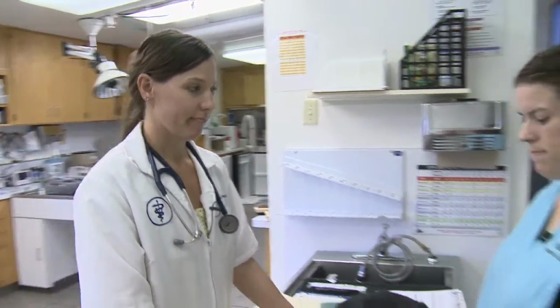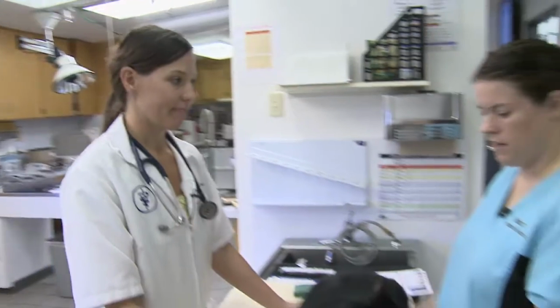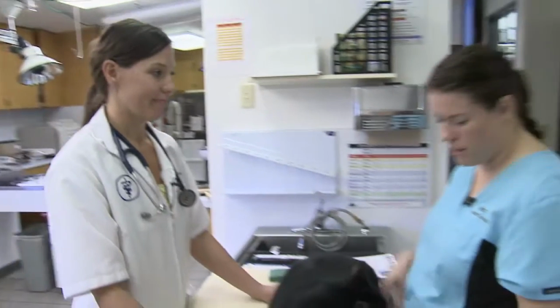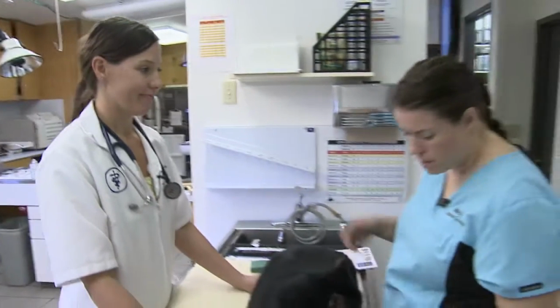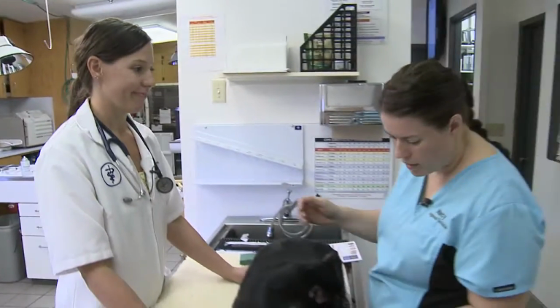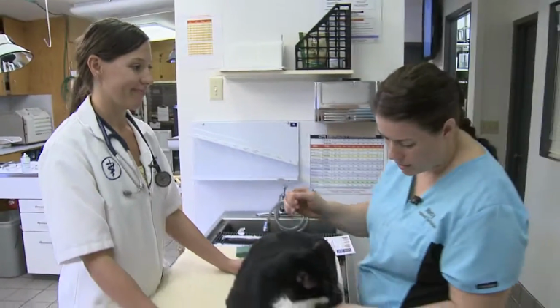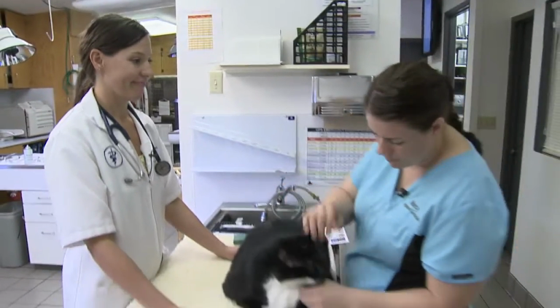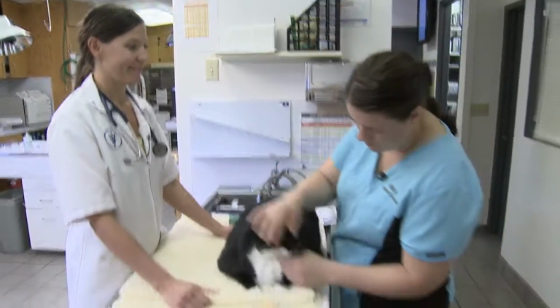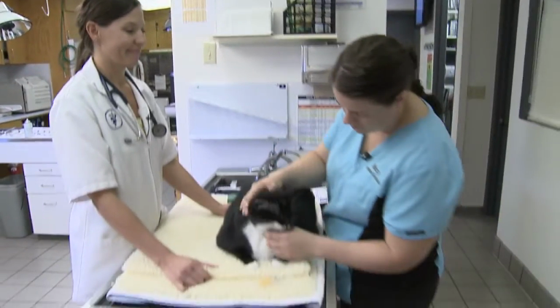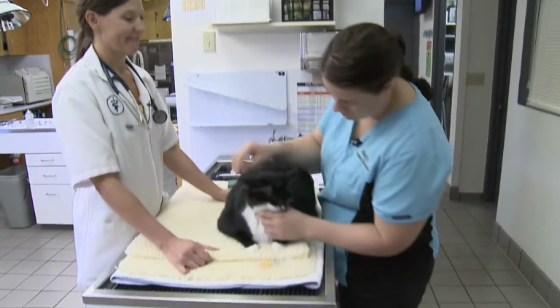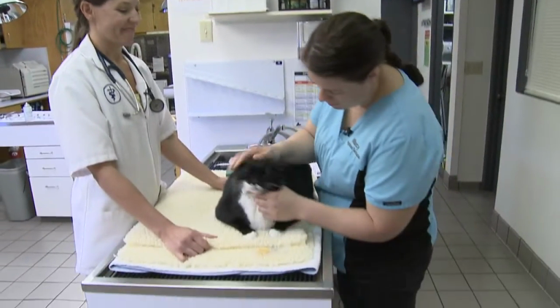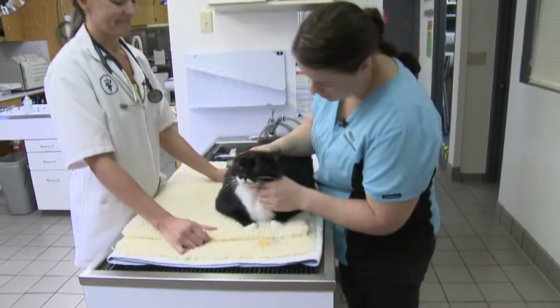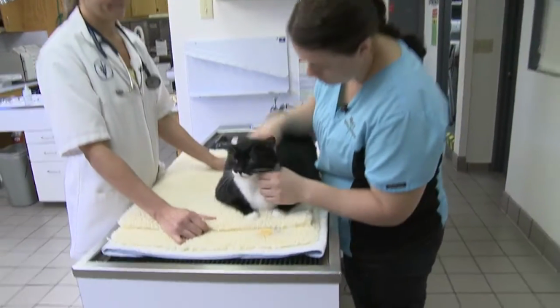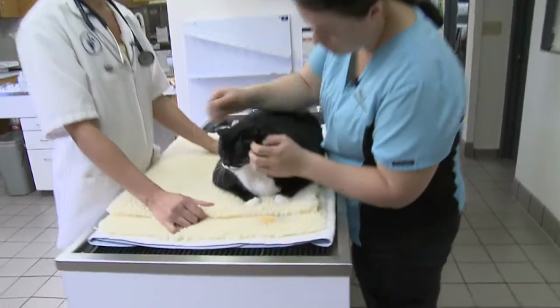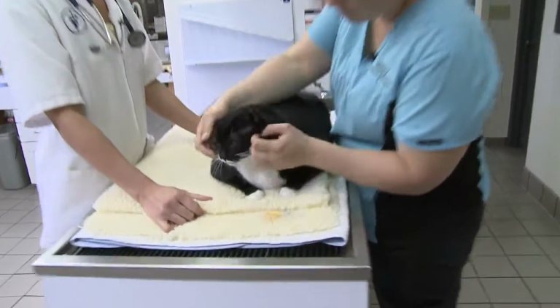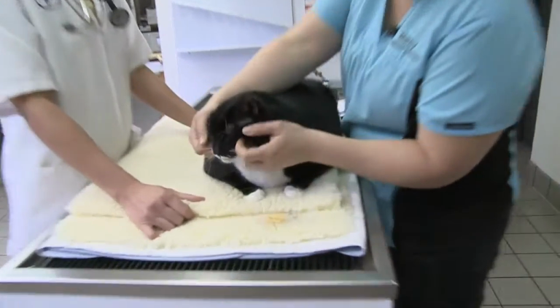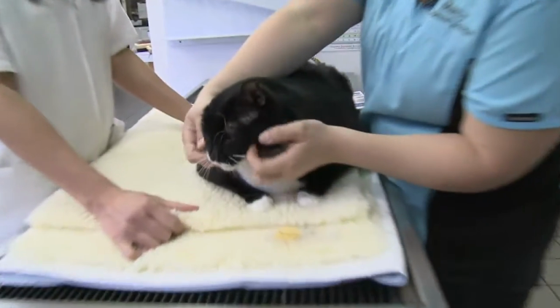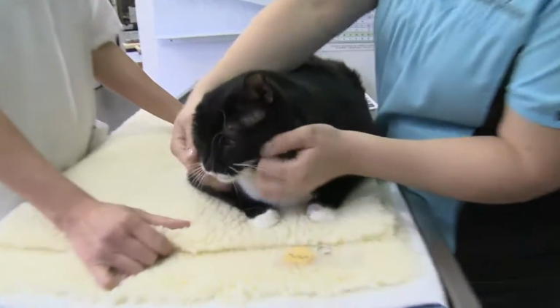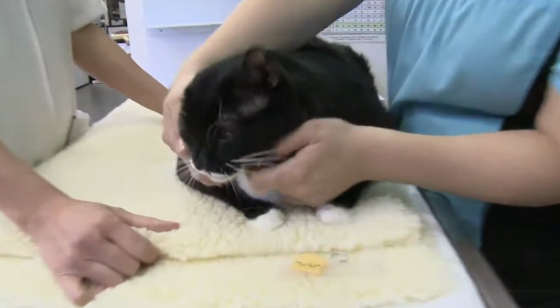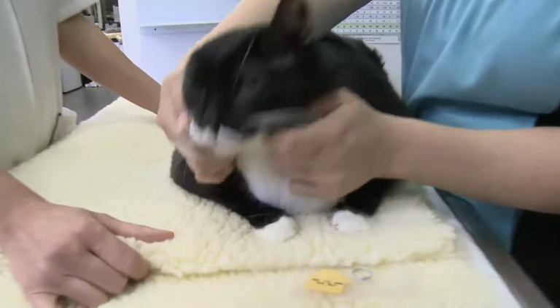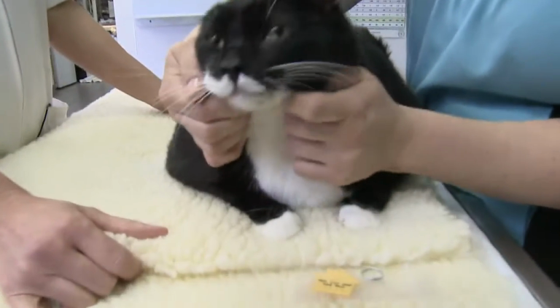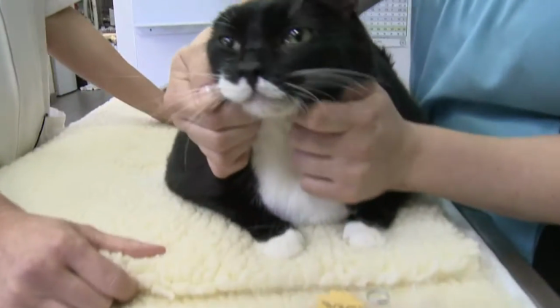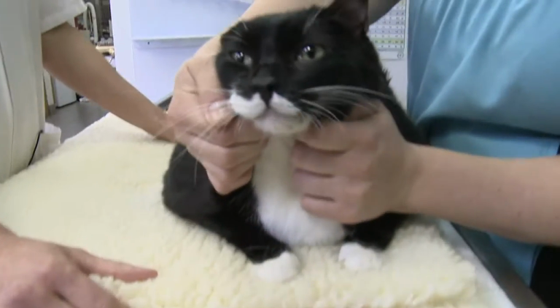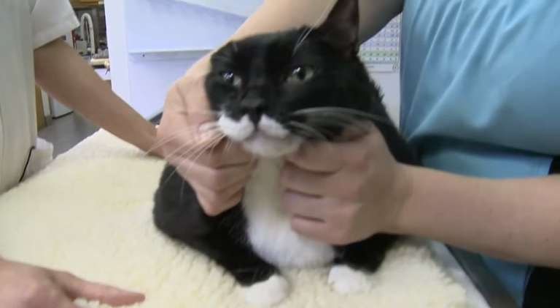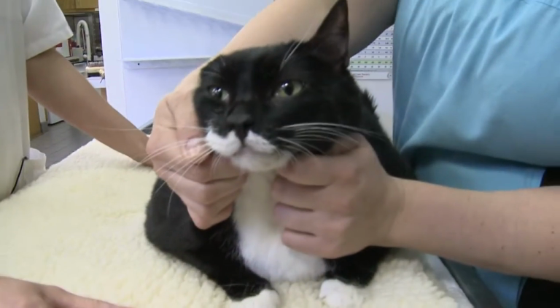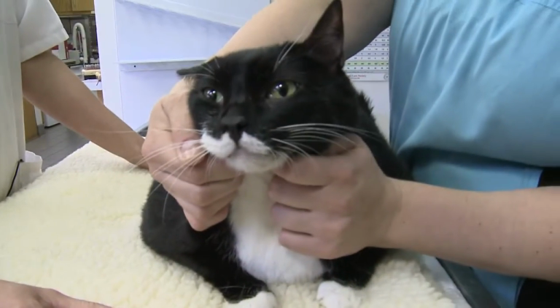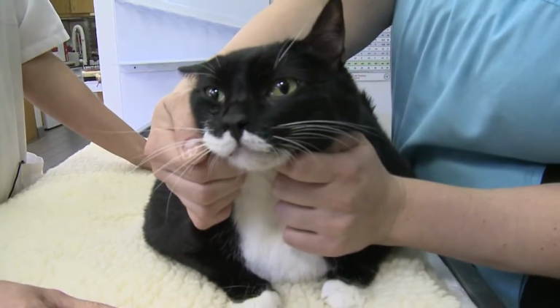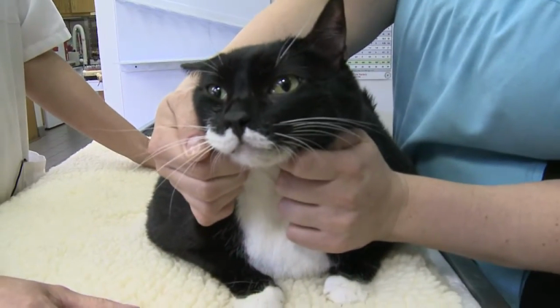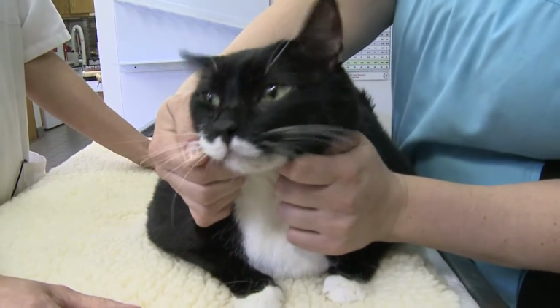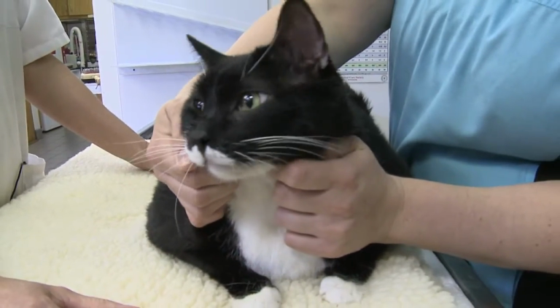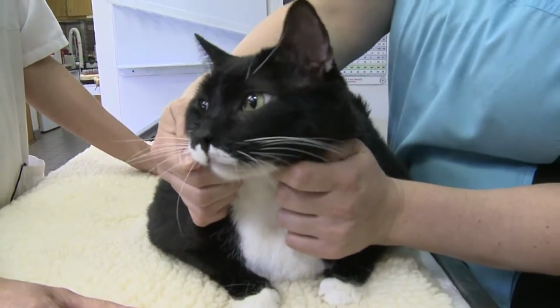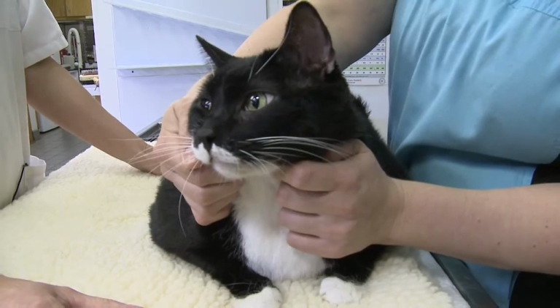Thank you, Speedy. You're very good. Say hi — I'm cute, I need a home.